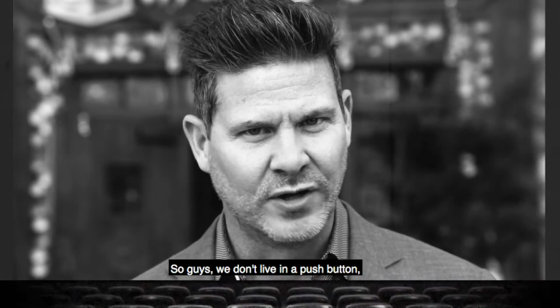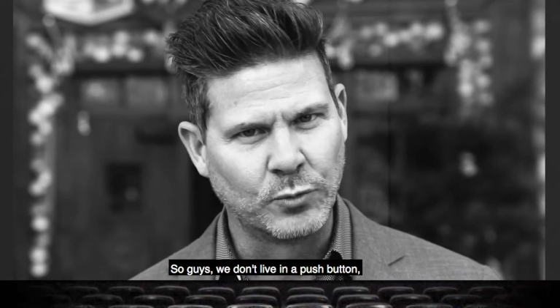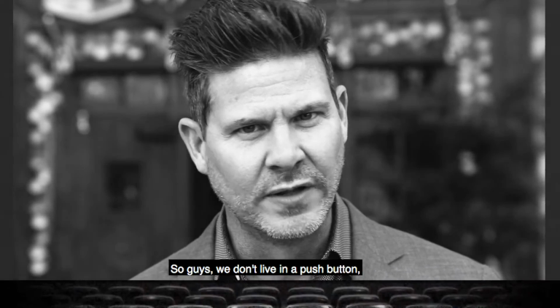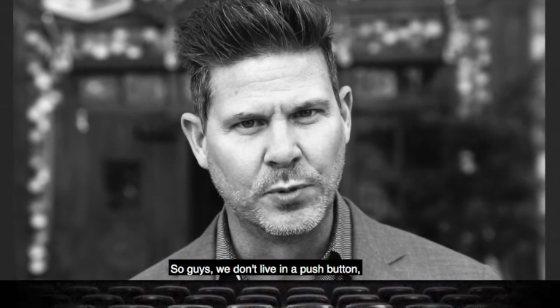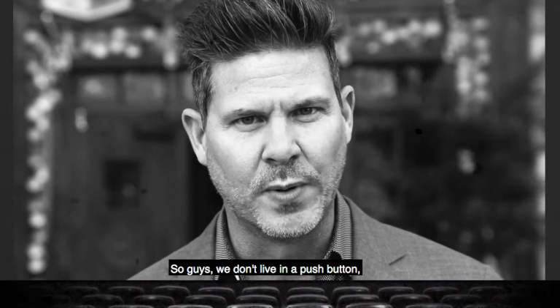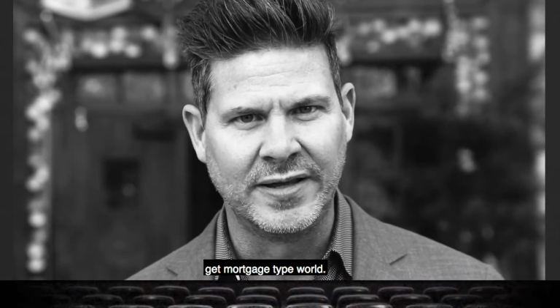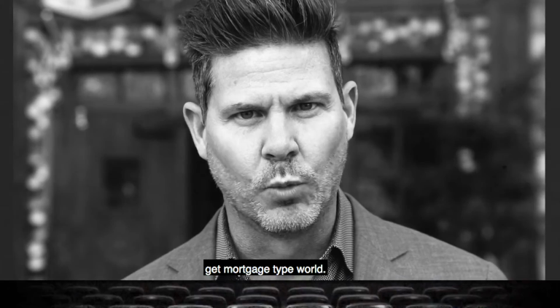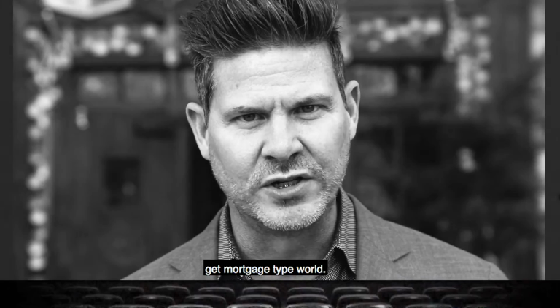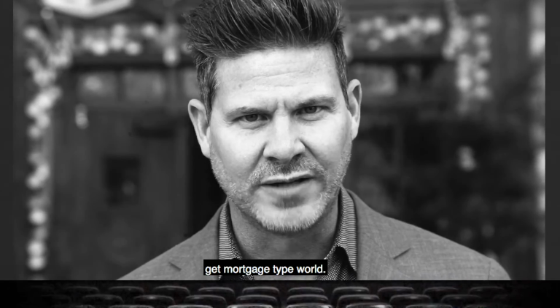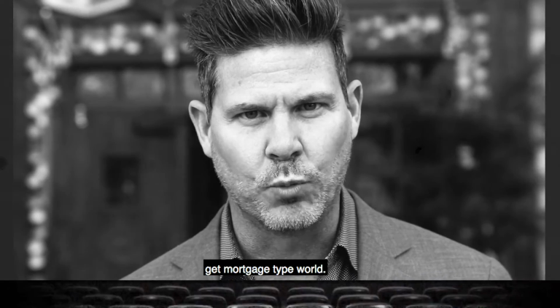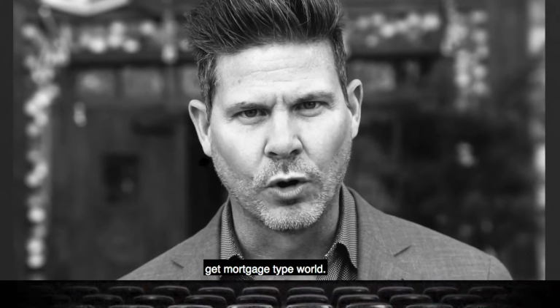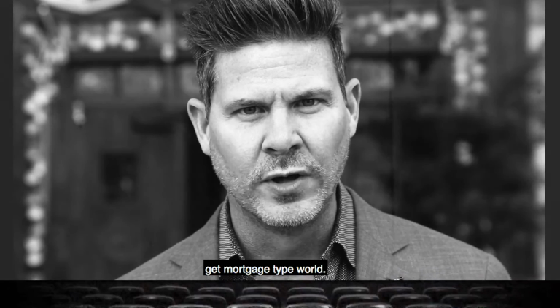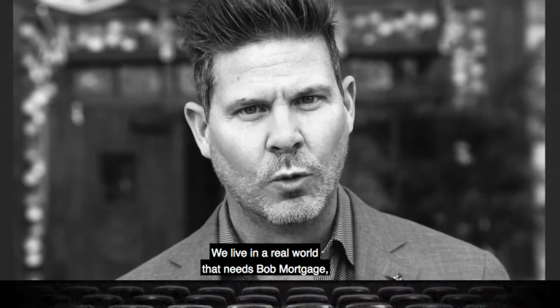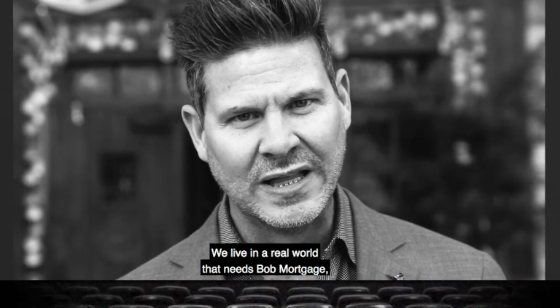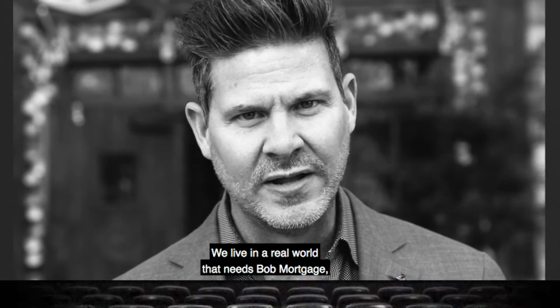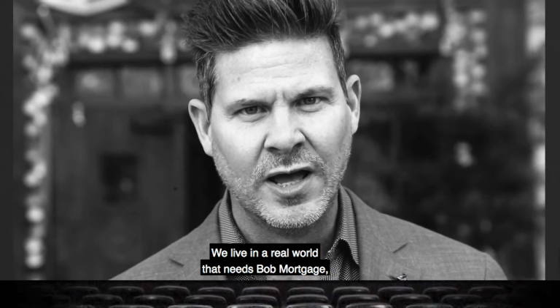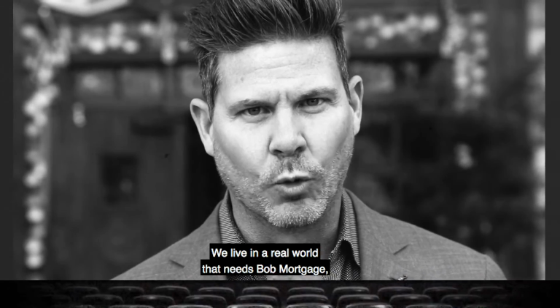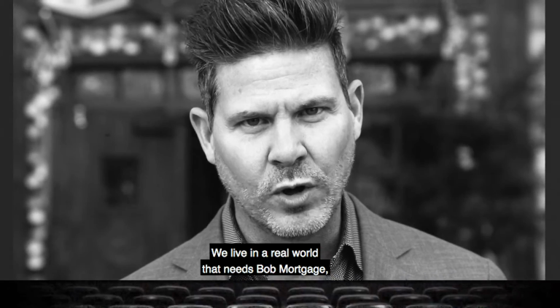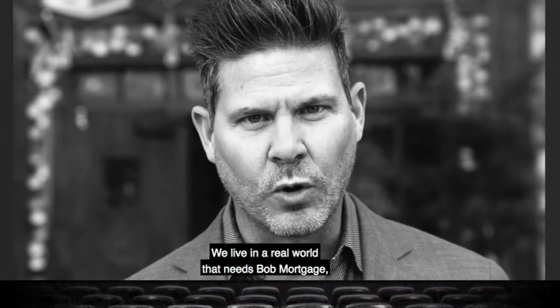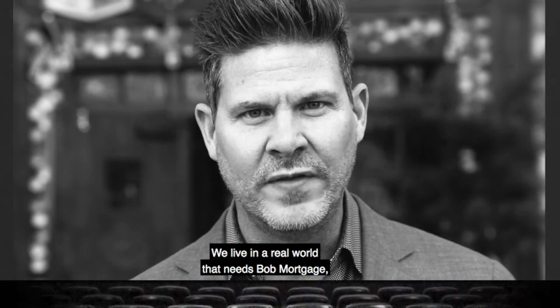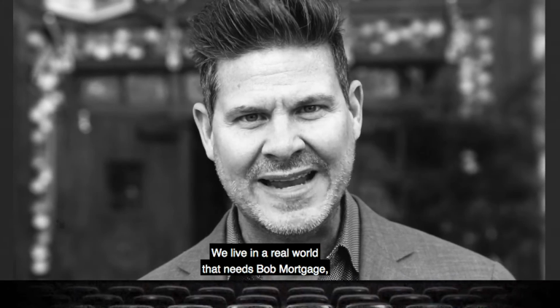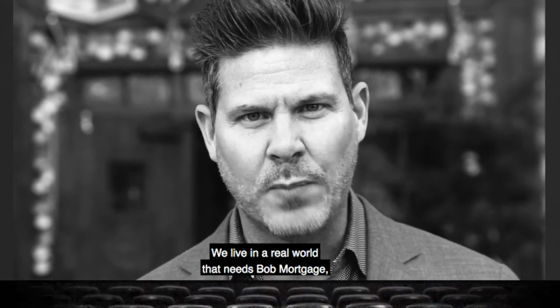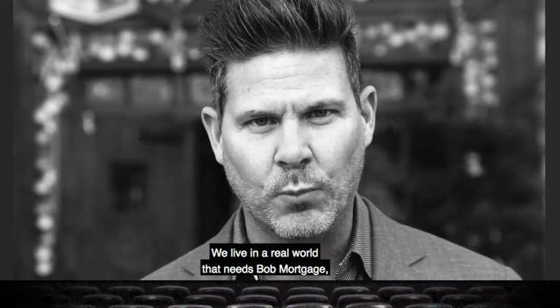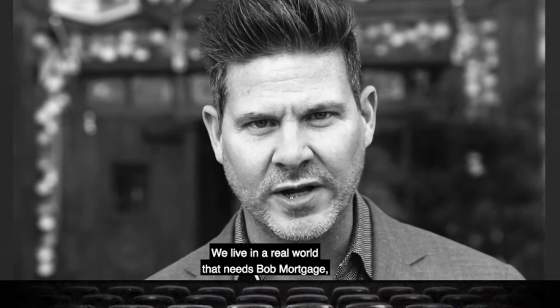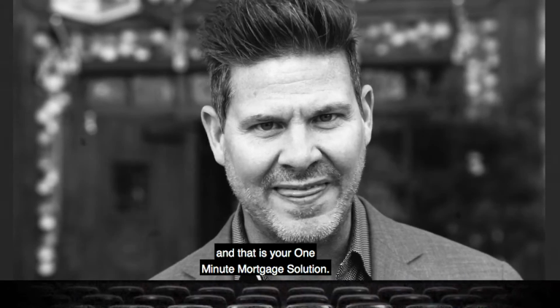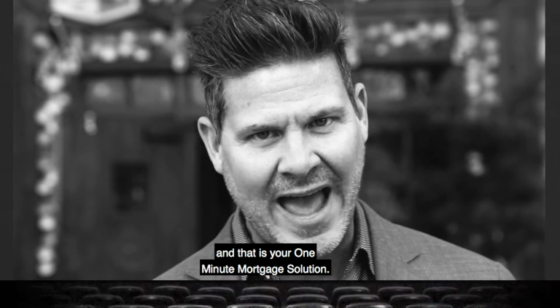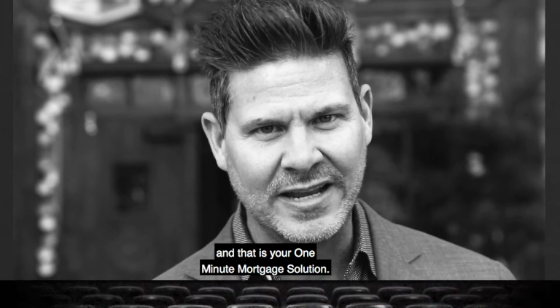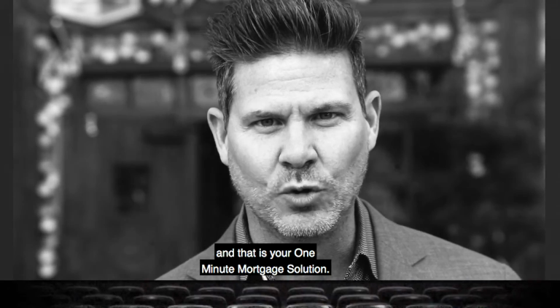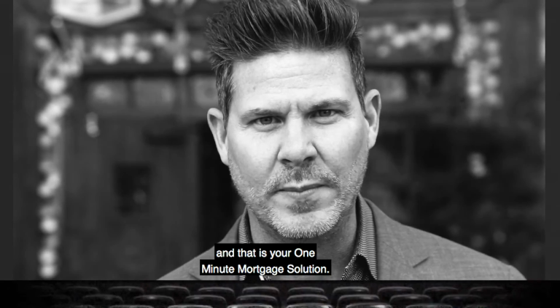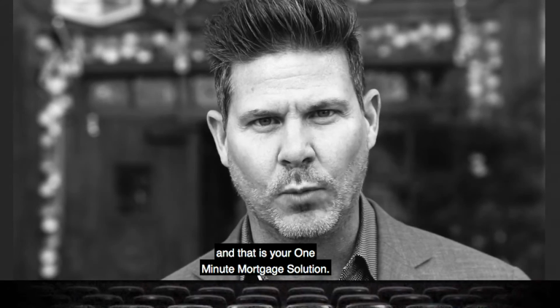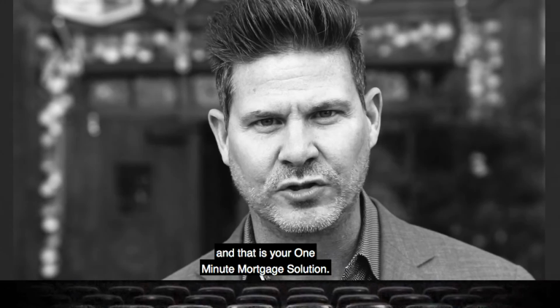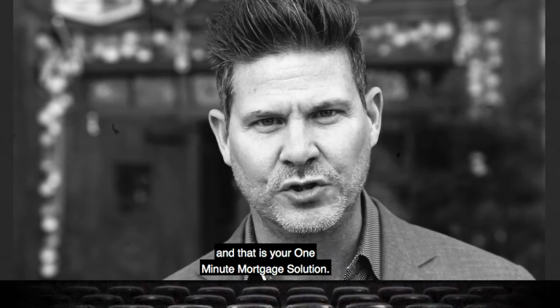We don't live in a push-button-get mortgage type world. We live in a real world that needs Bob Mortgage, and that is your One Minute Mortgage Solution.